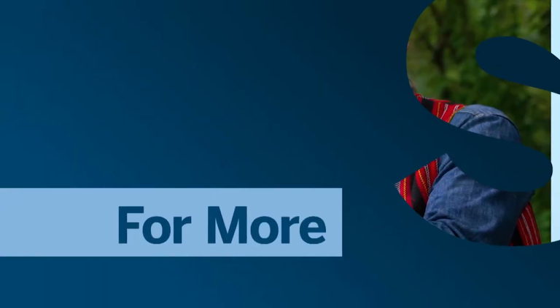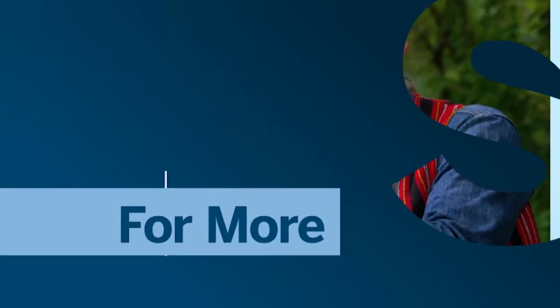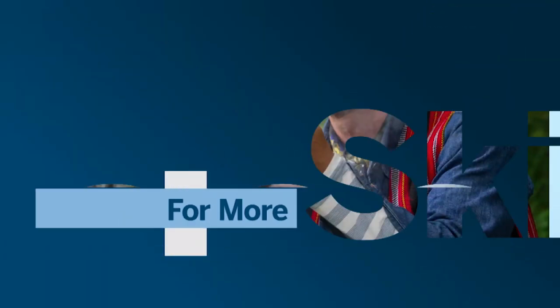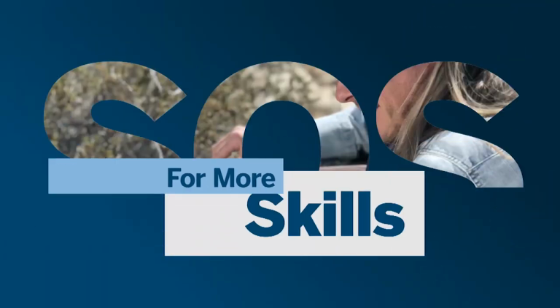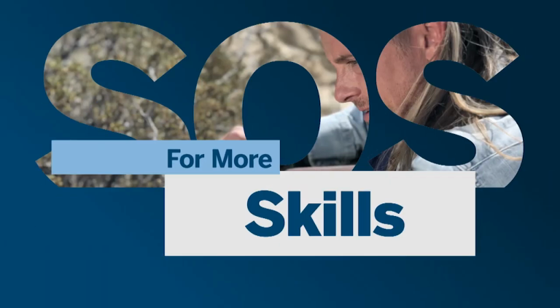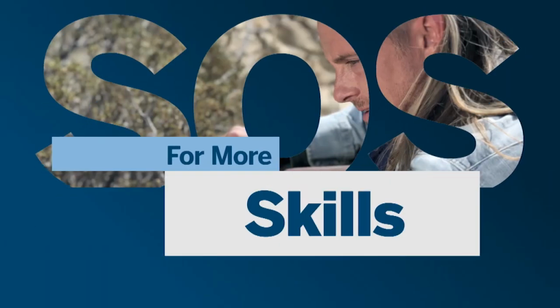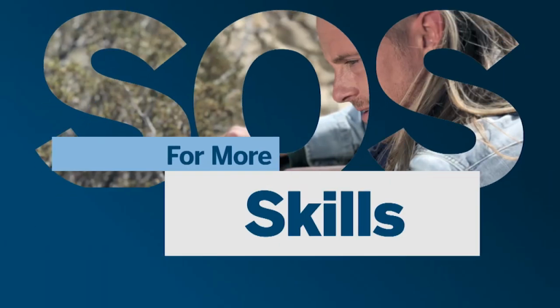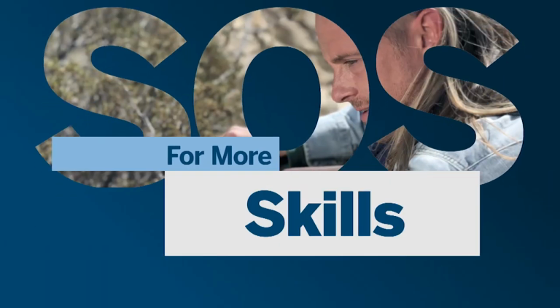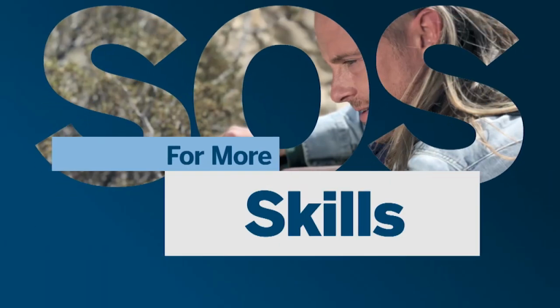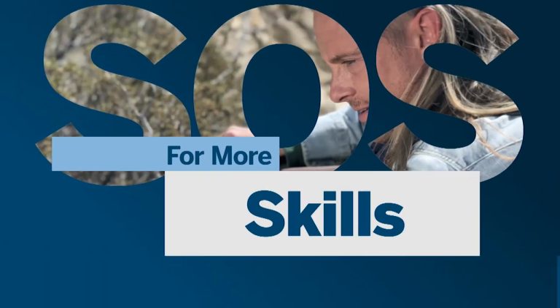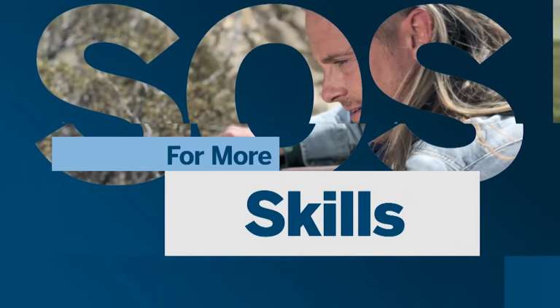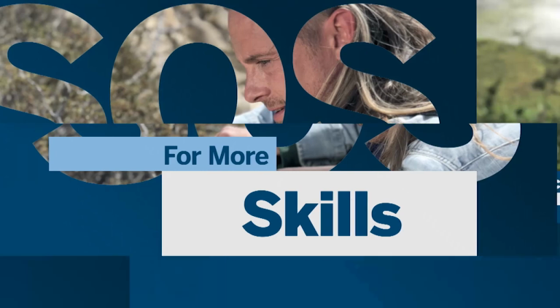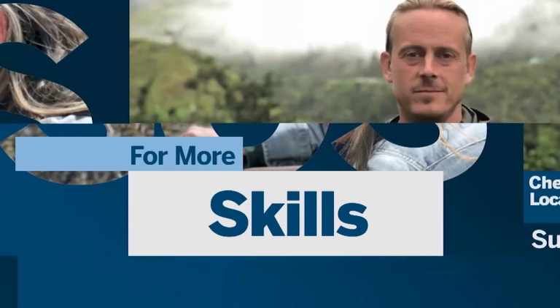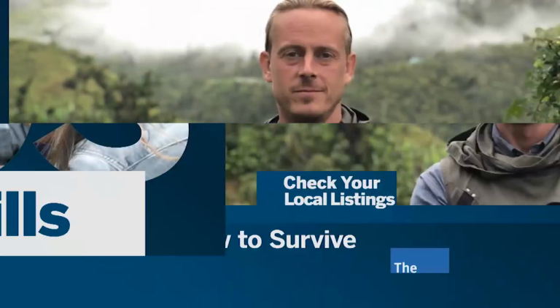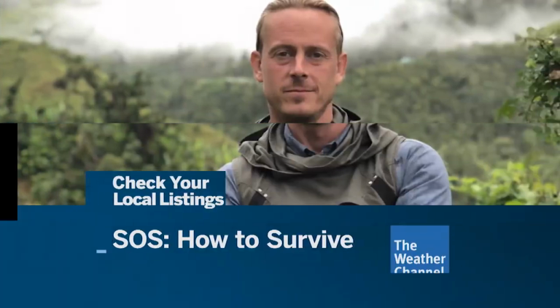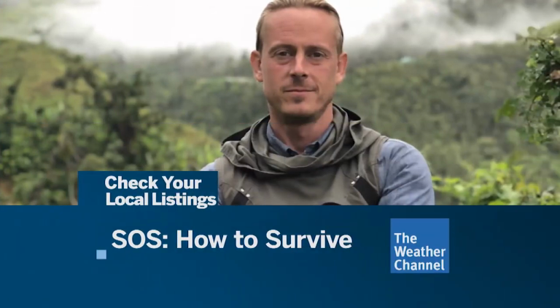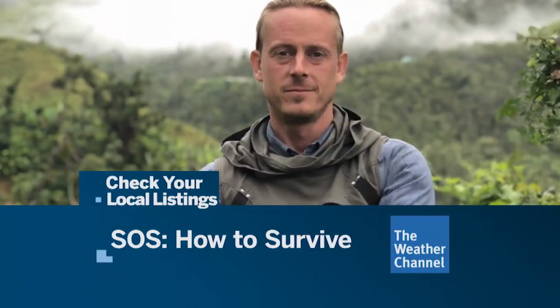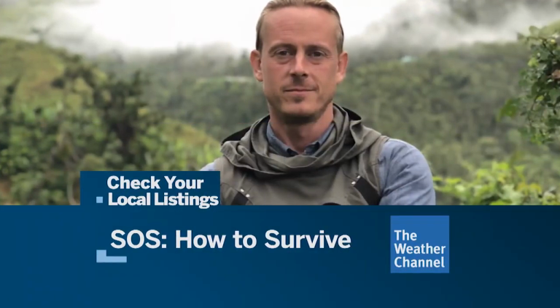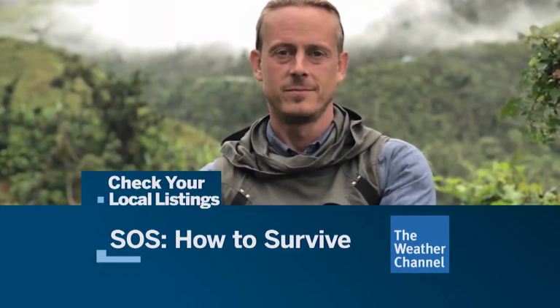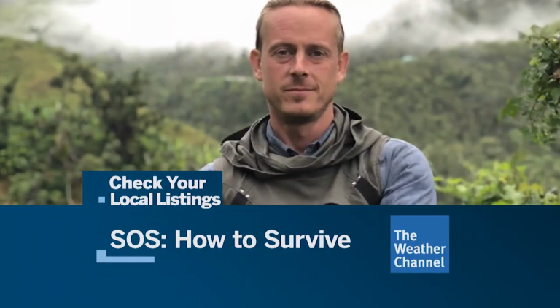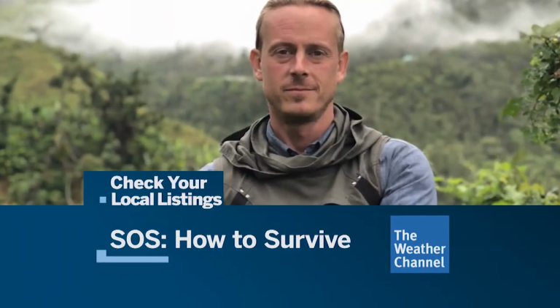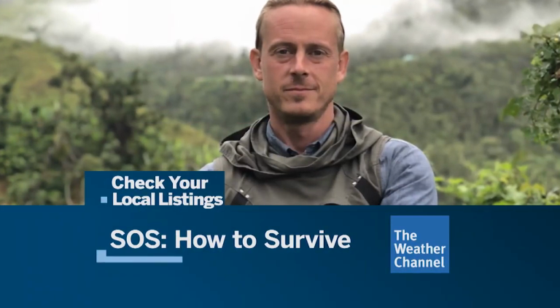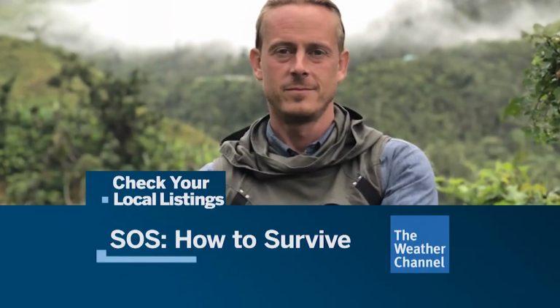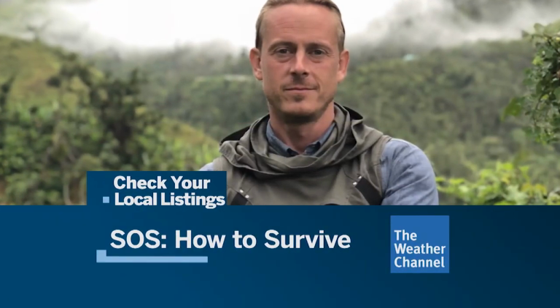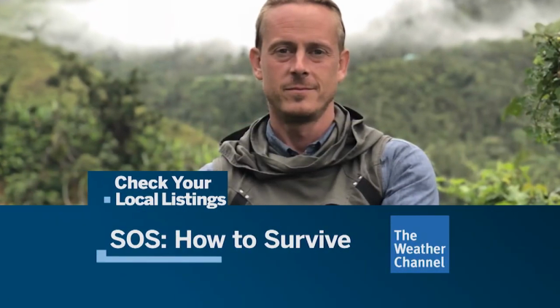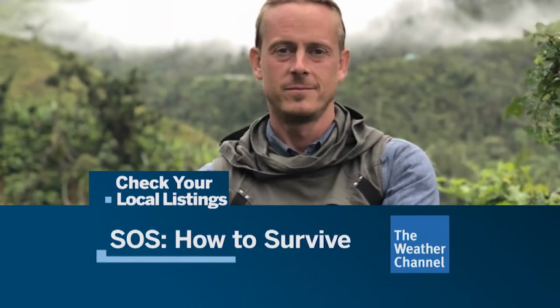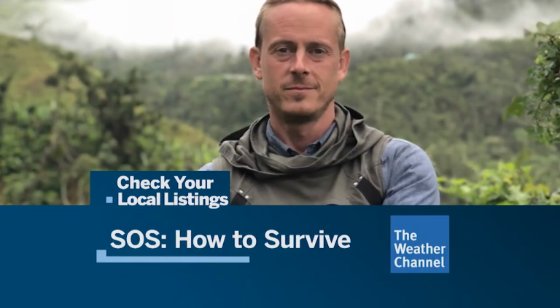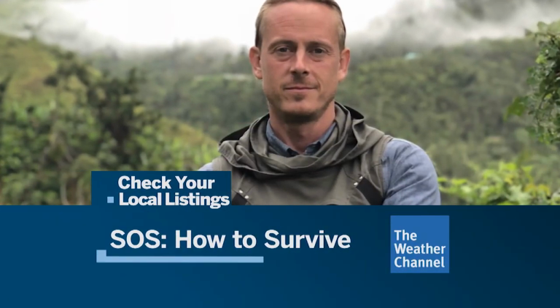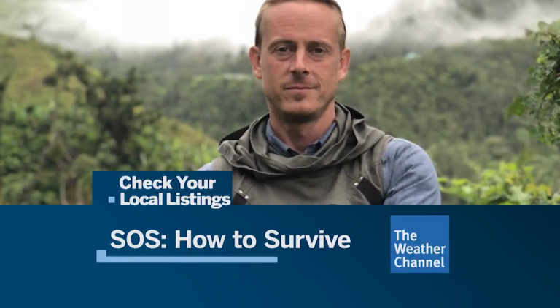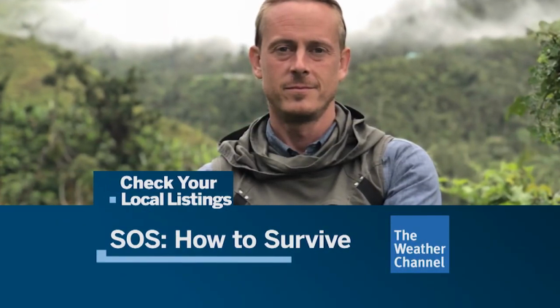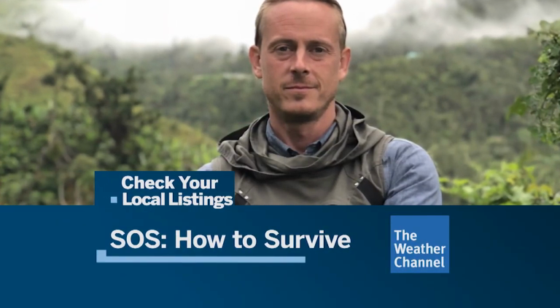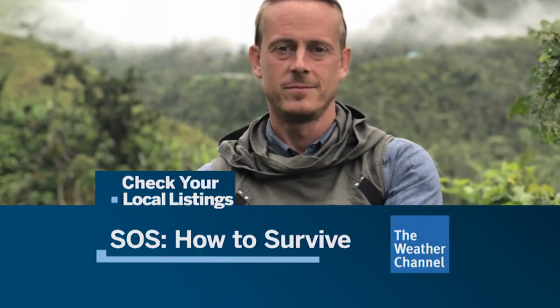SOS, how to survive. The all-new season starts Sunday night at 8 on the Weather Channel.